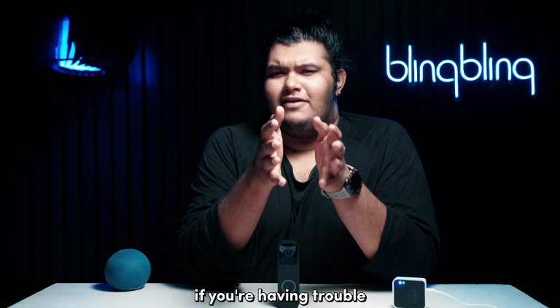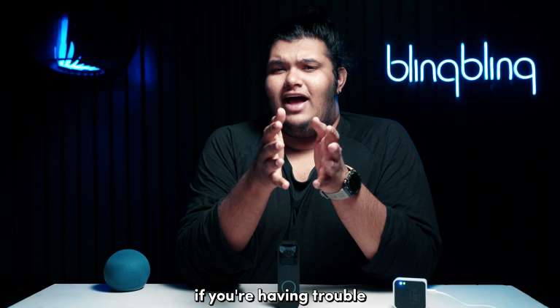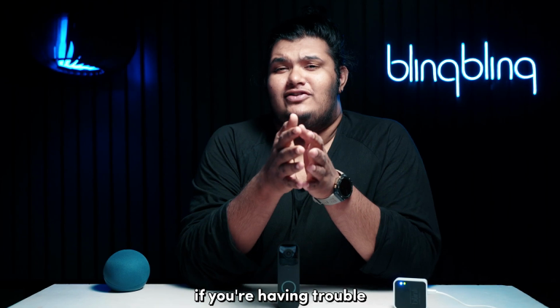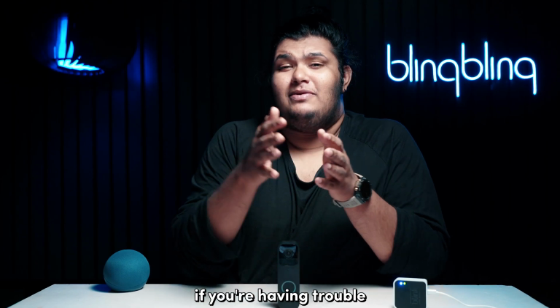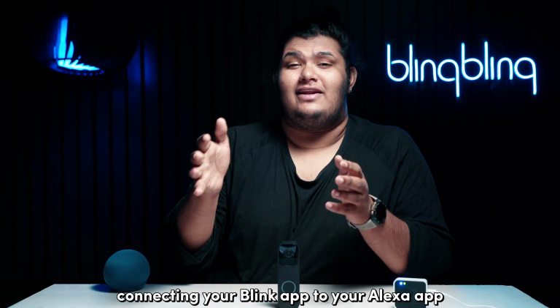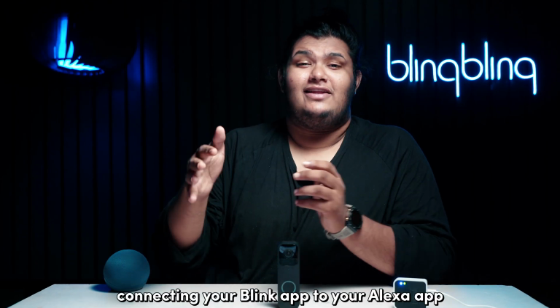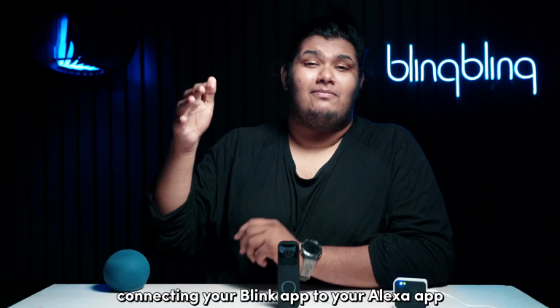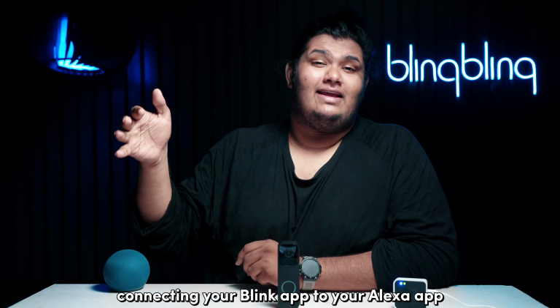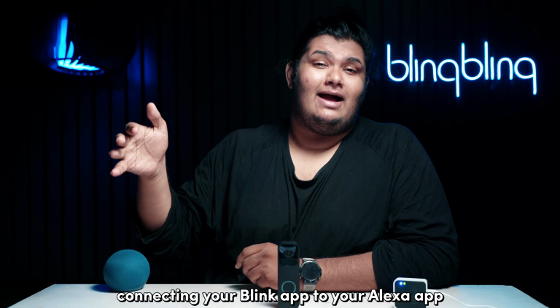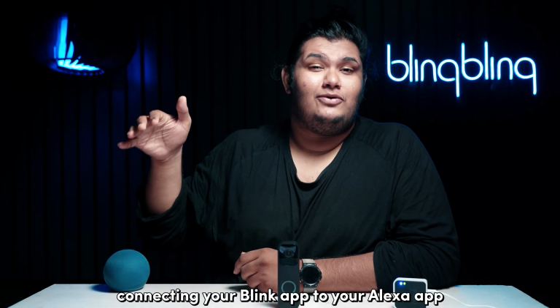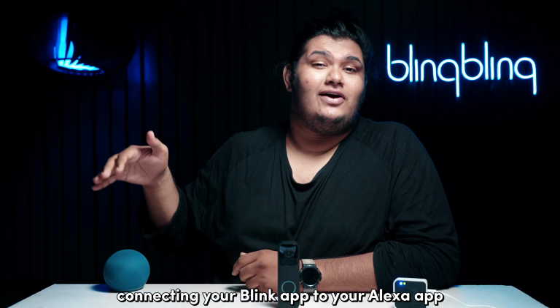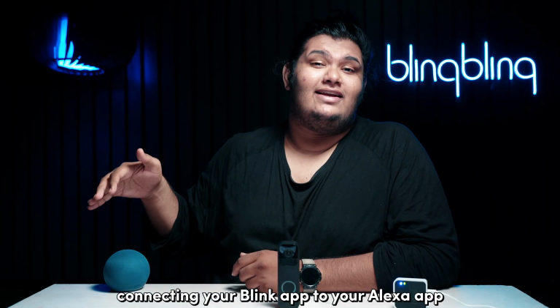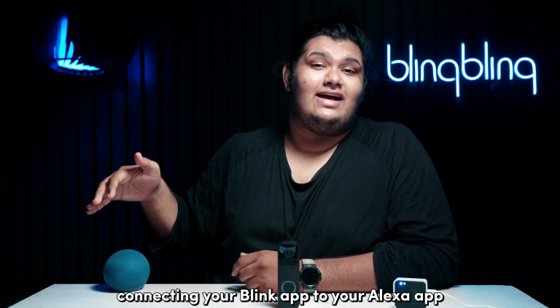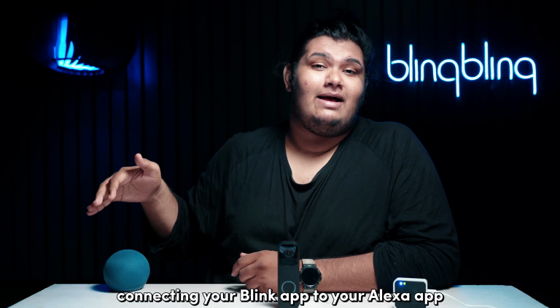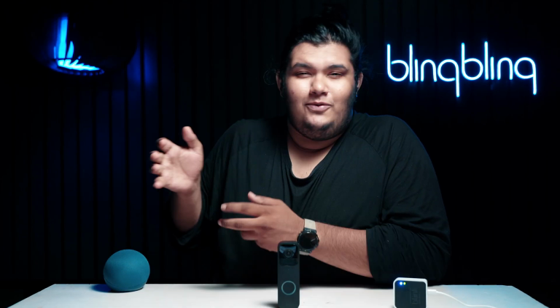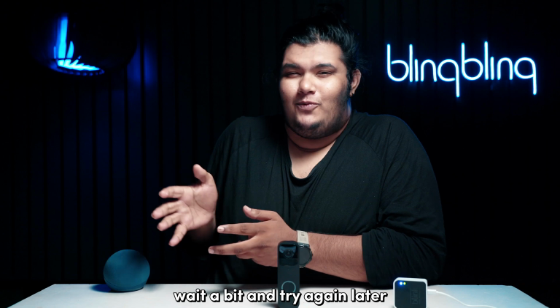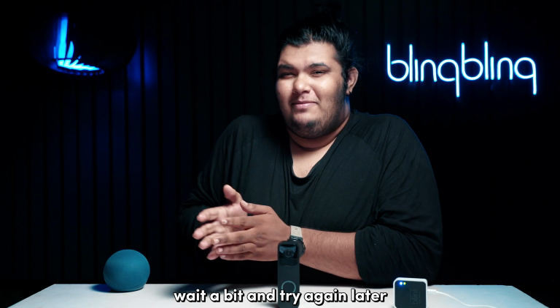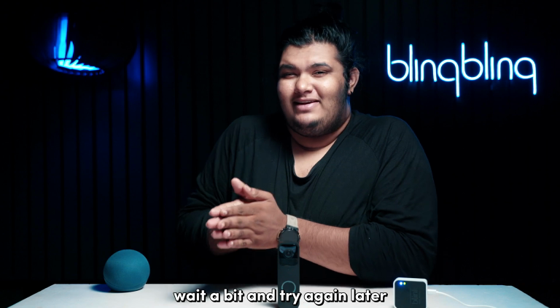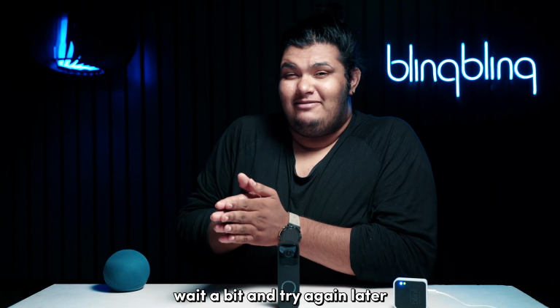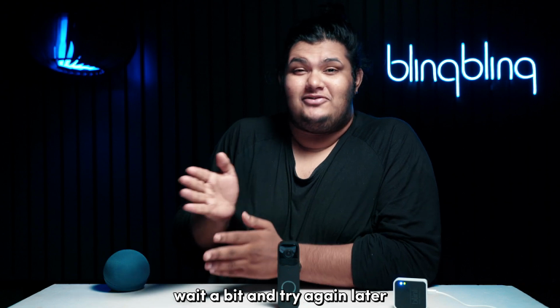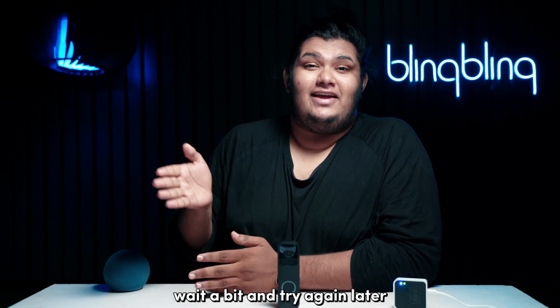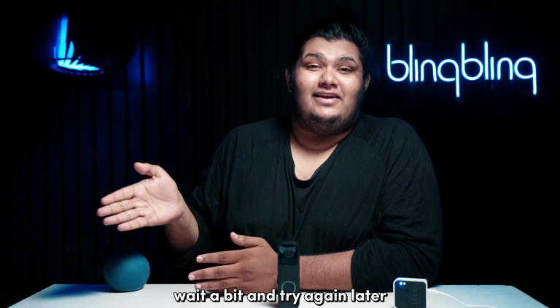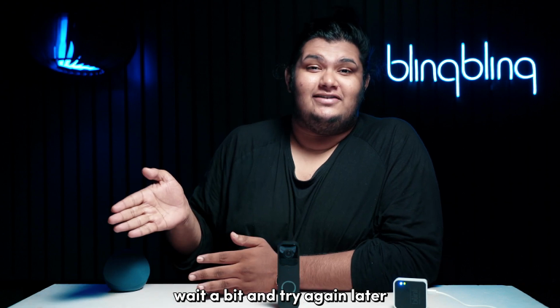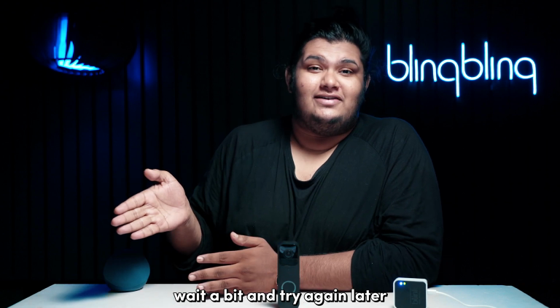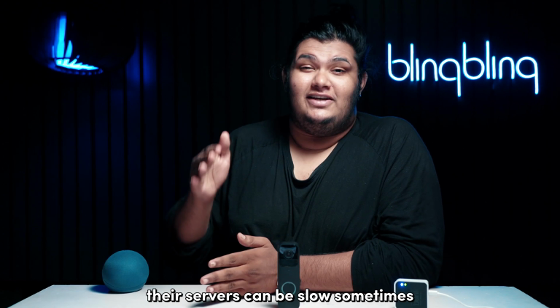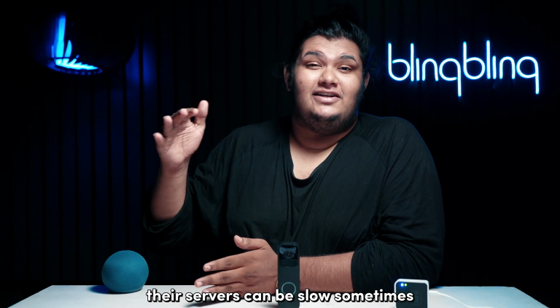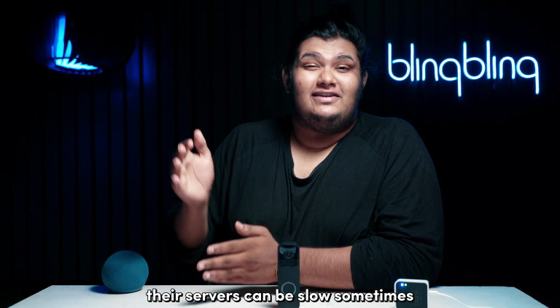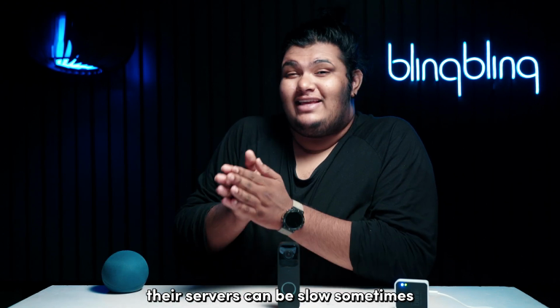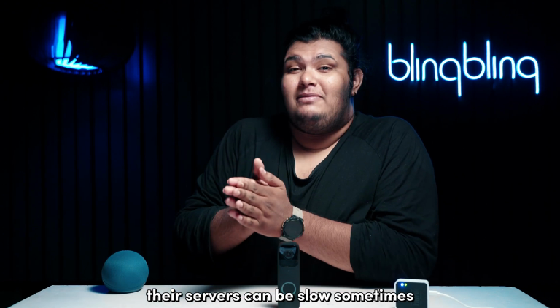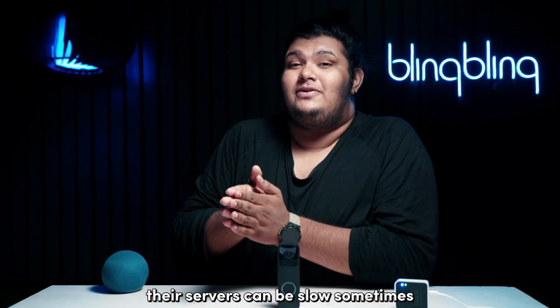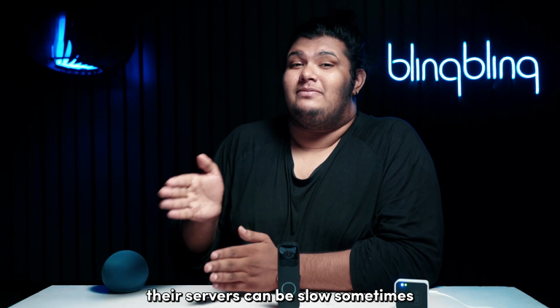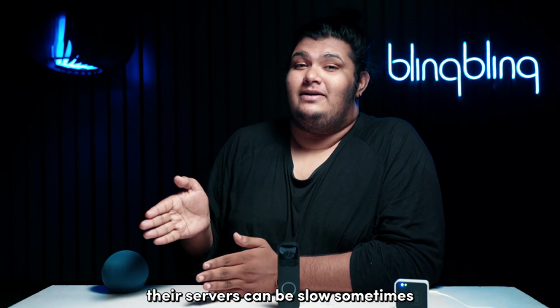If you're having trouble connecting your Blink app to your Alexa app, wait a bit and try again later. Their servers can be slow sometimes.